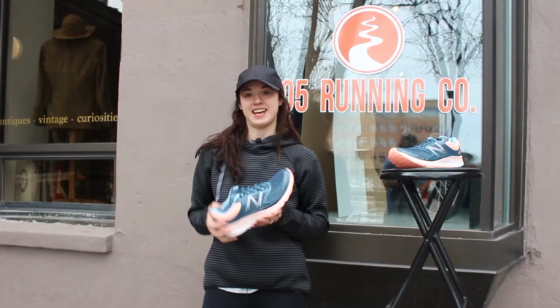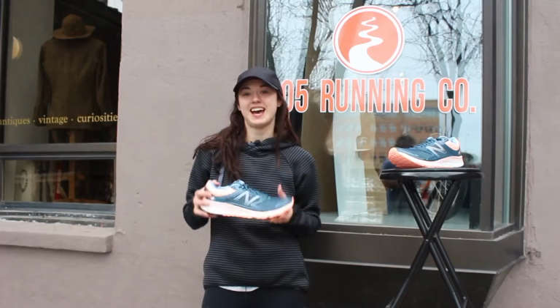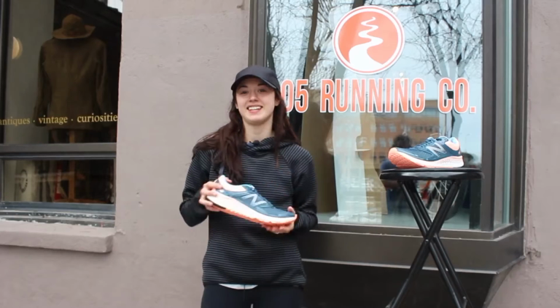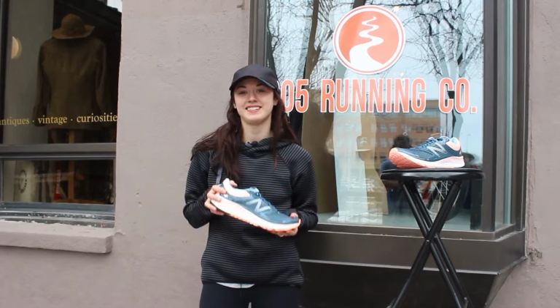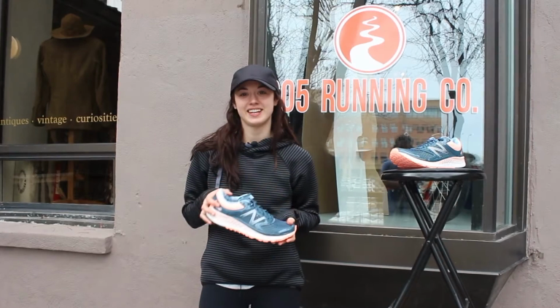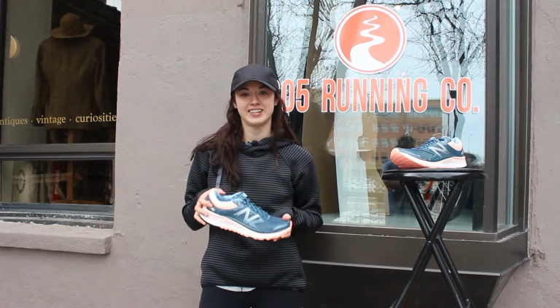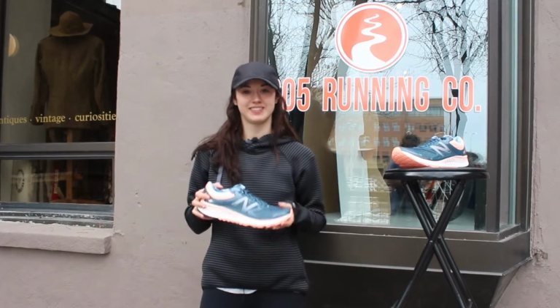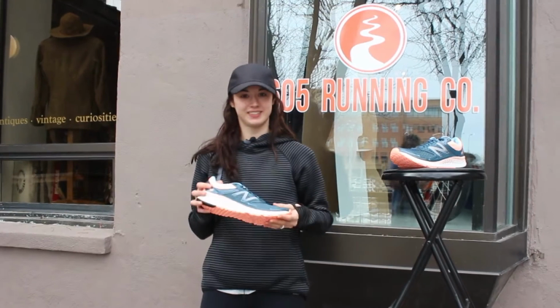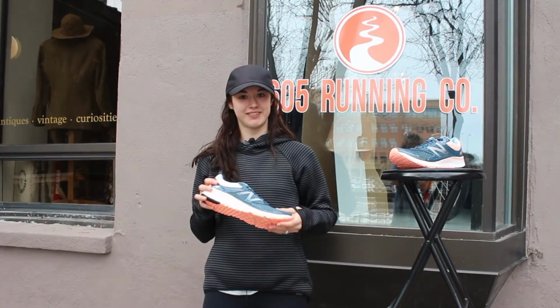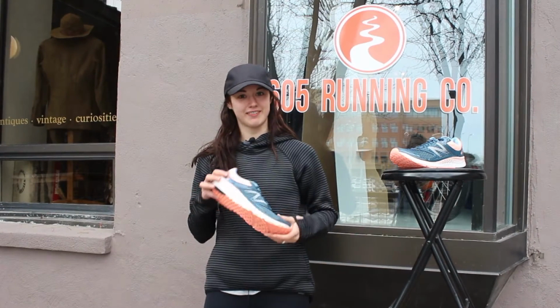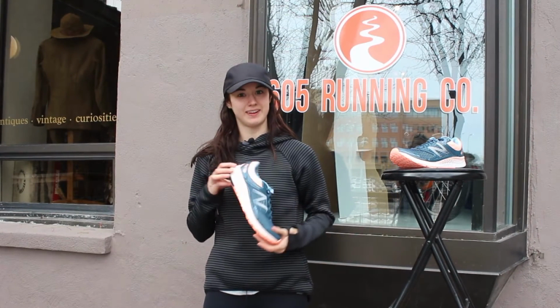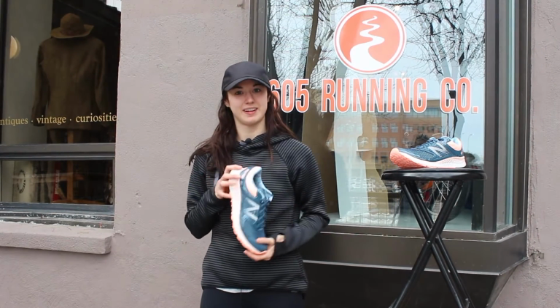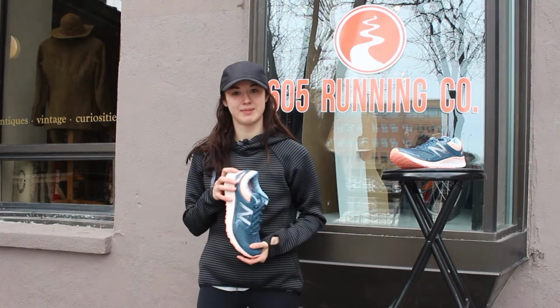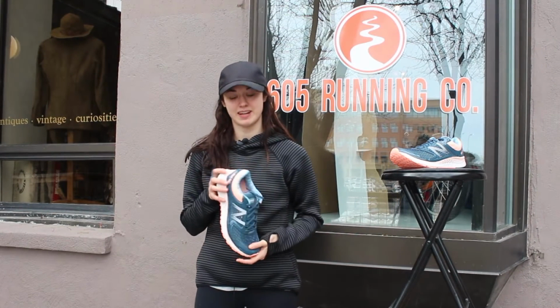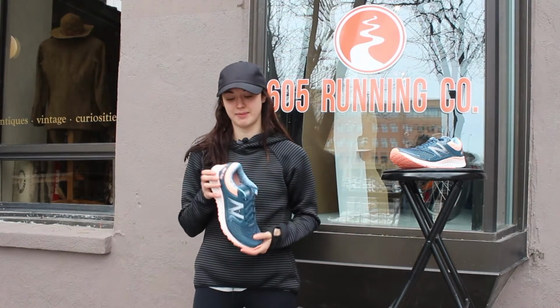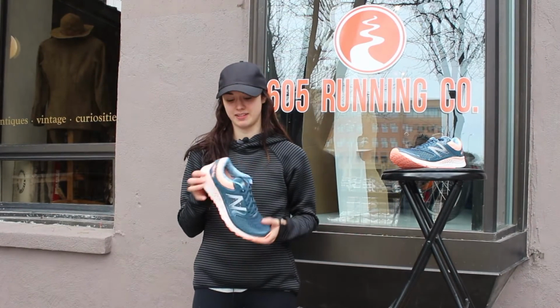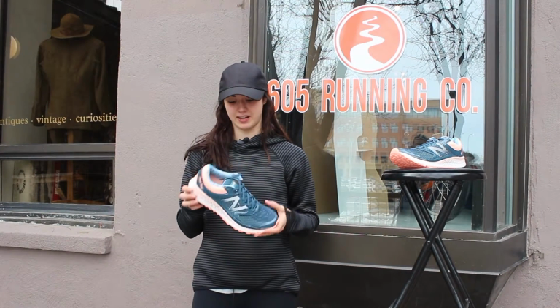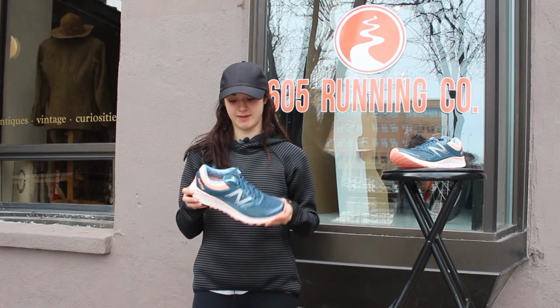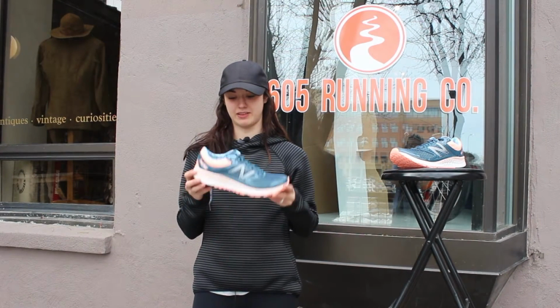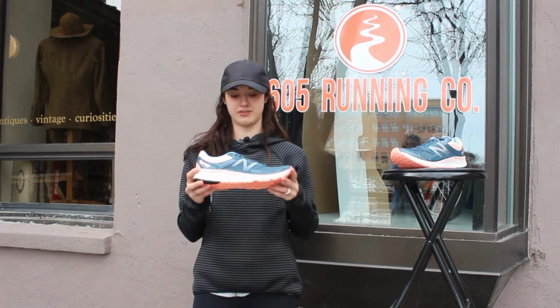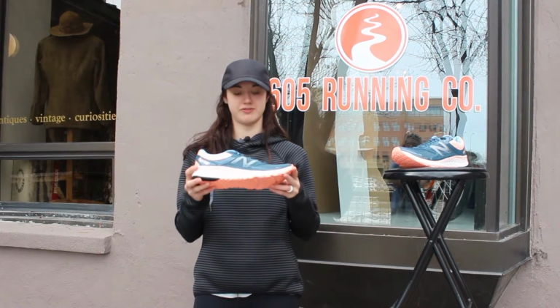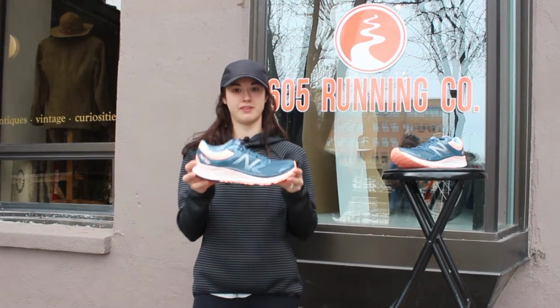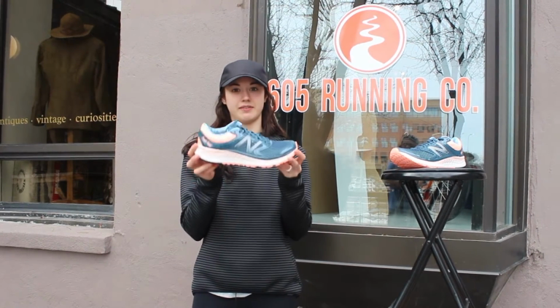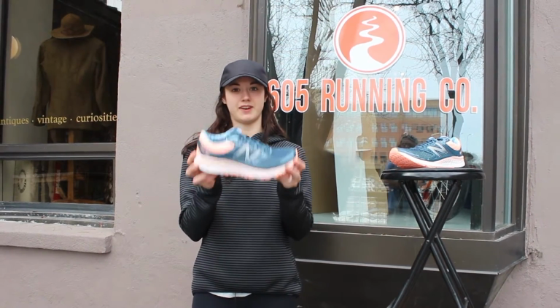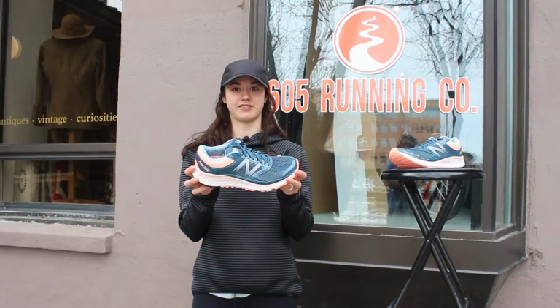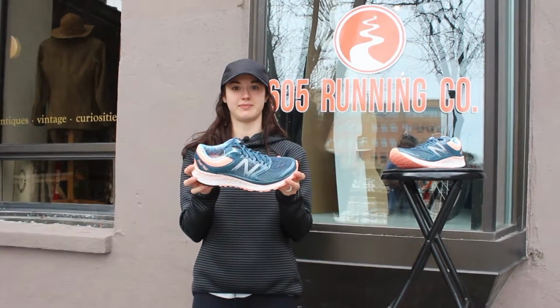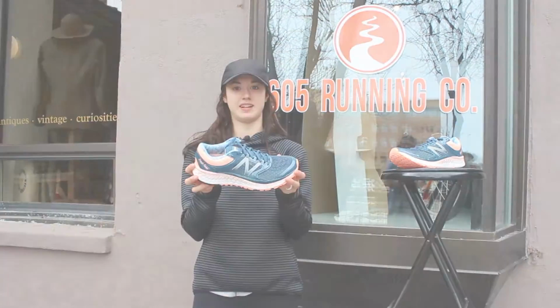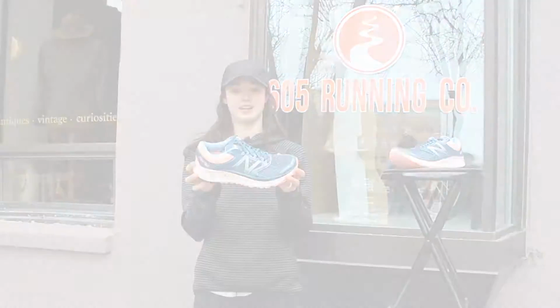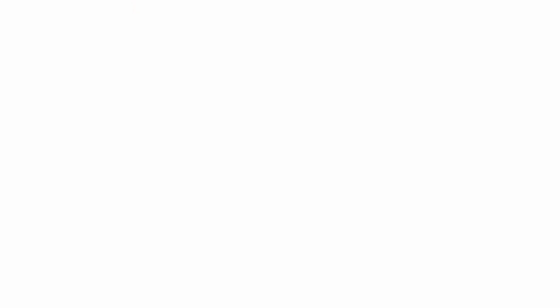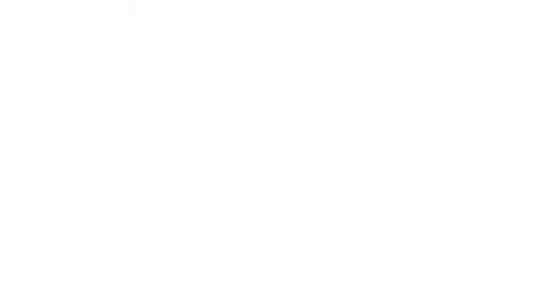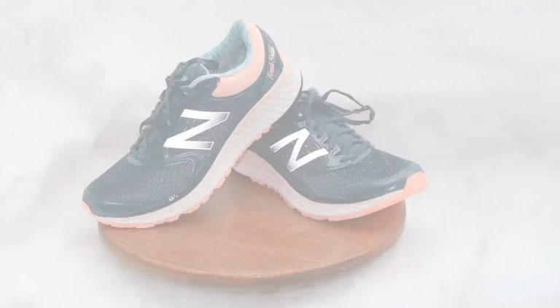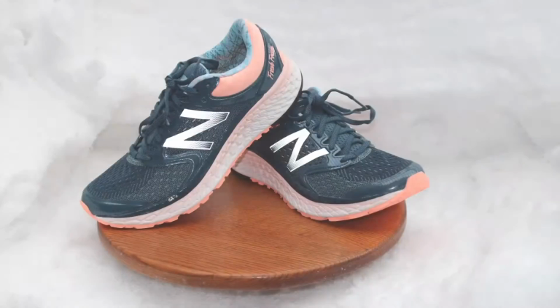Hi, this is Kelly with 605 Running Company and I'm going to talk about the new Fresh Foam 1080 from New Balance.